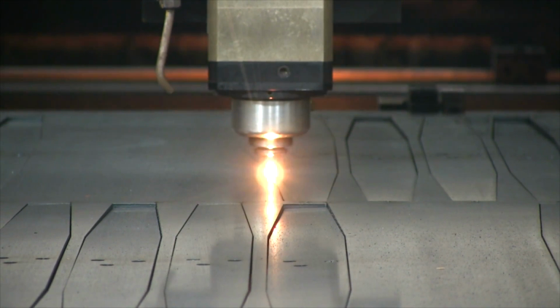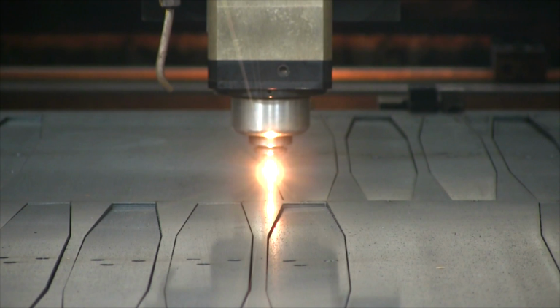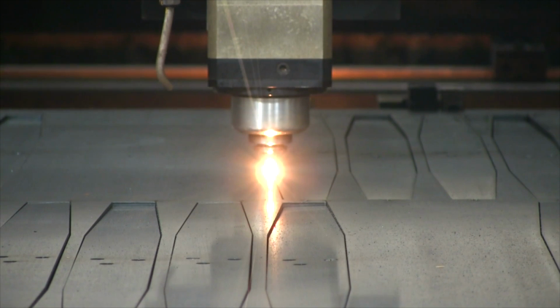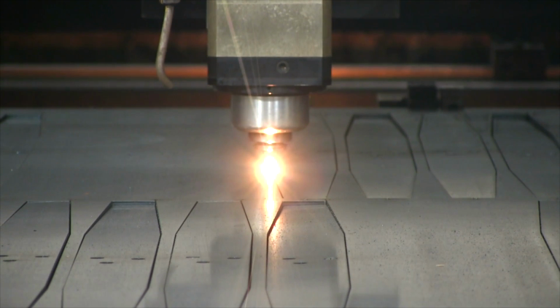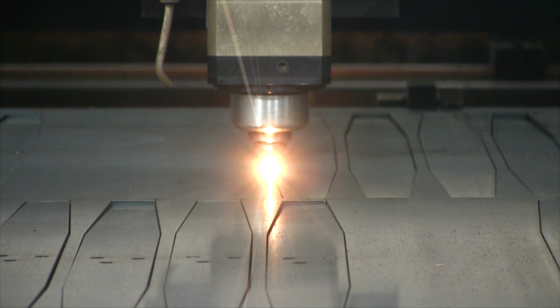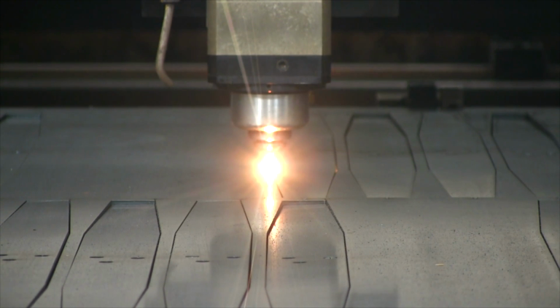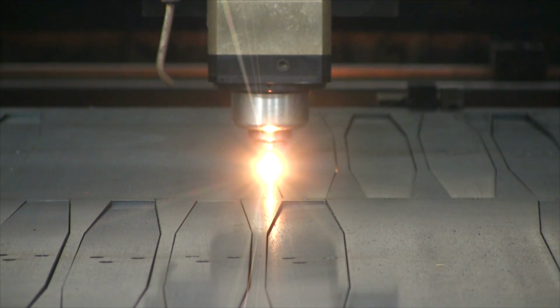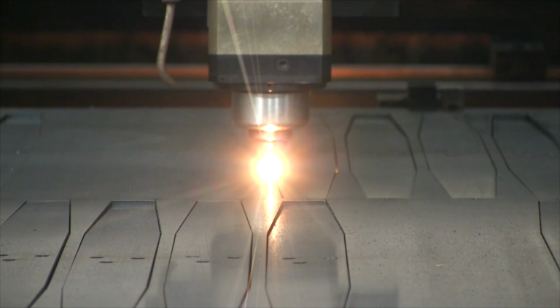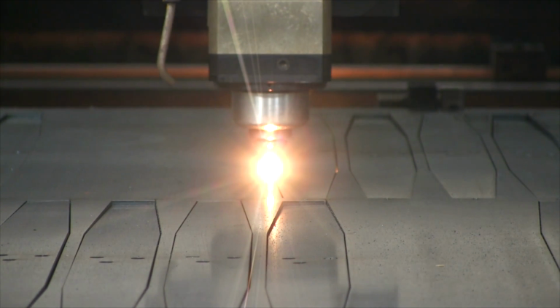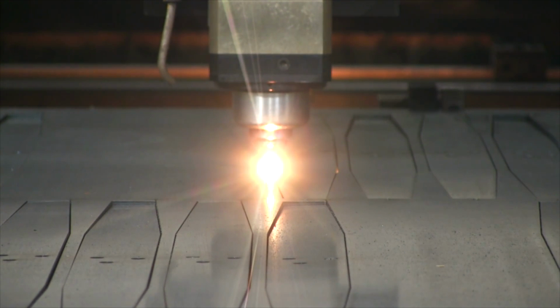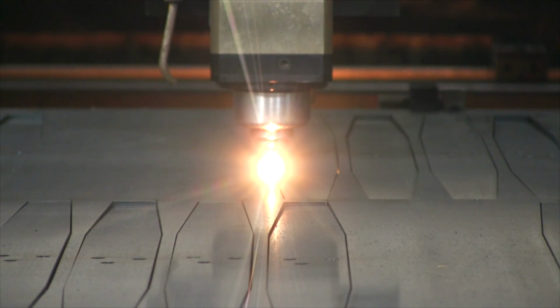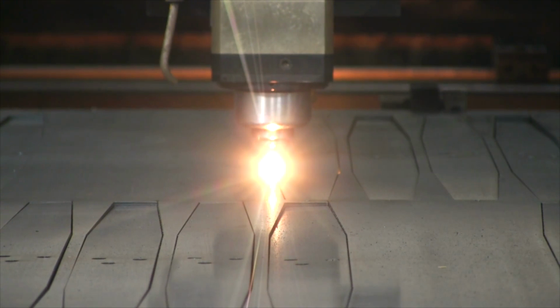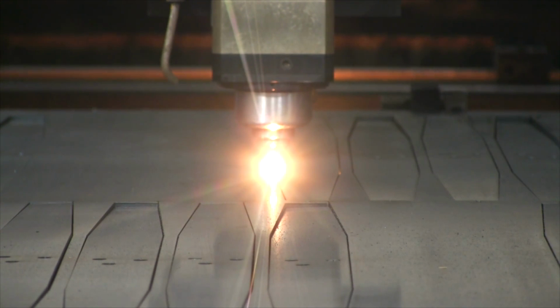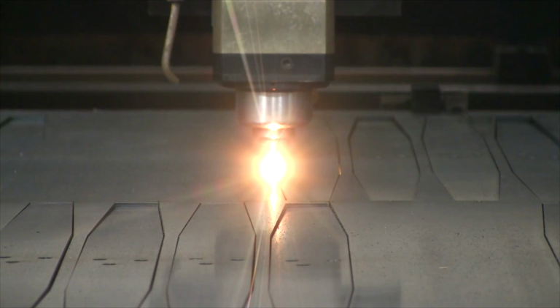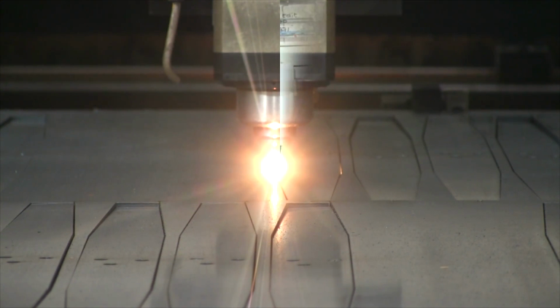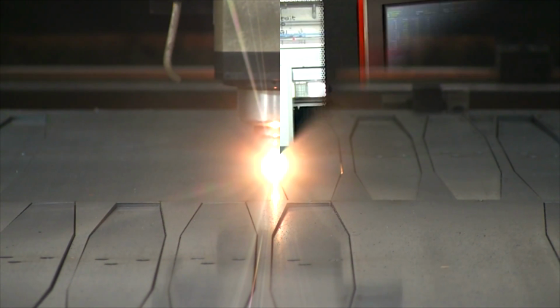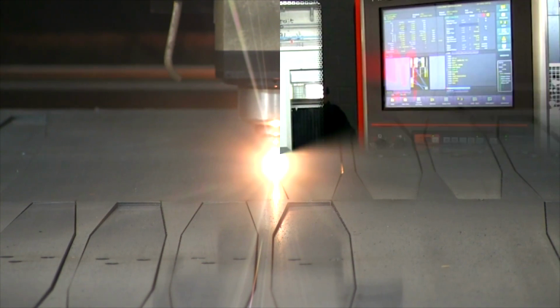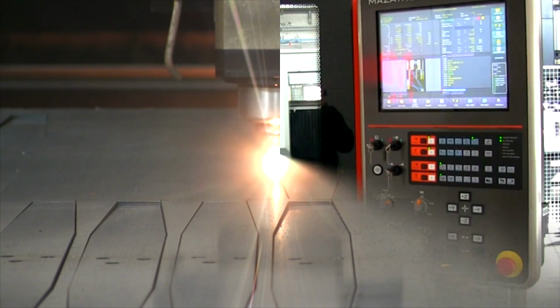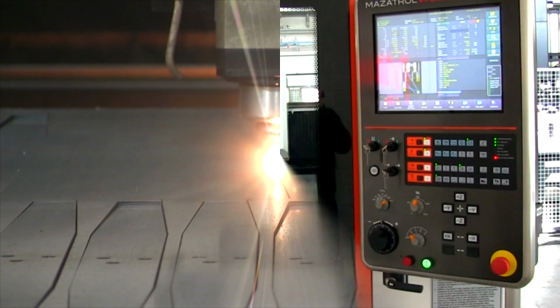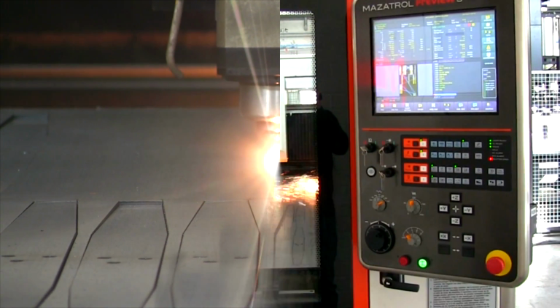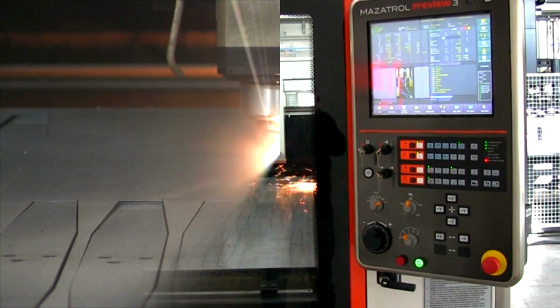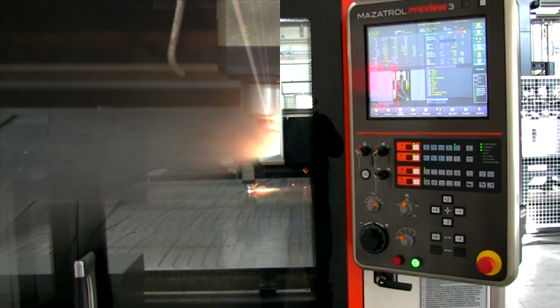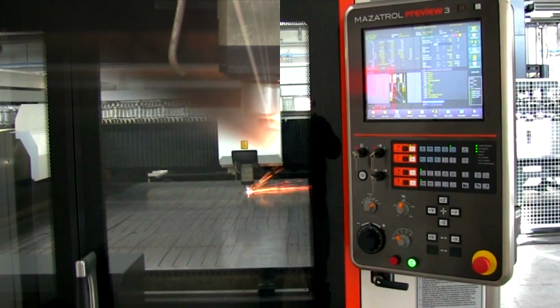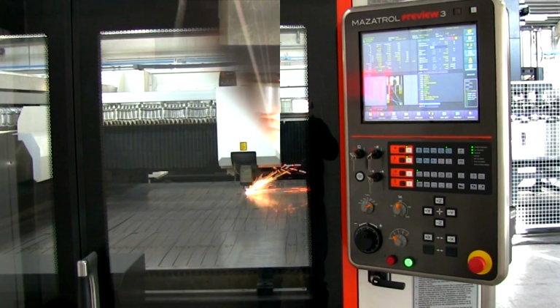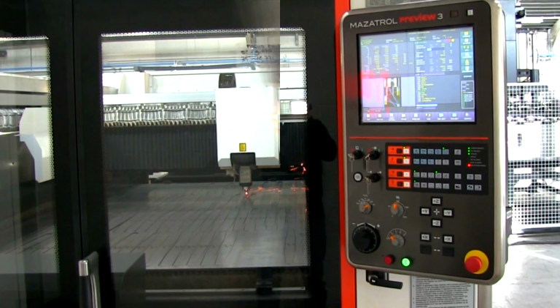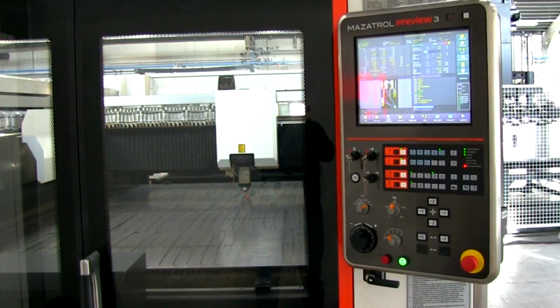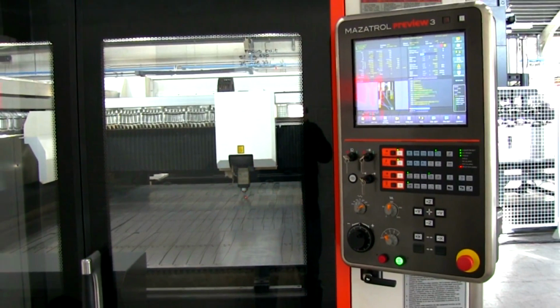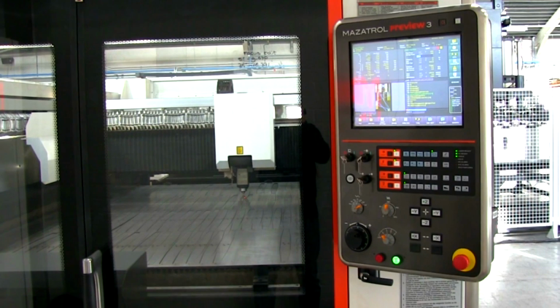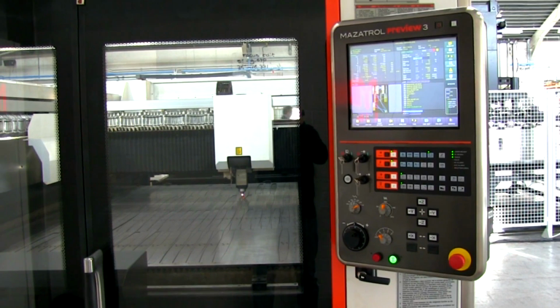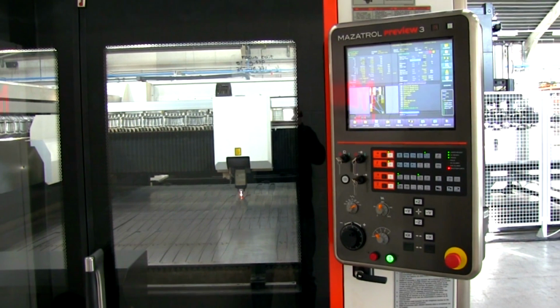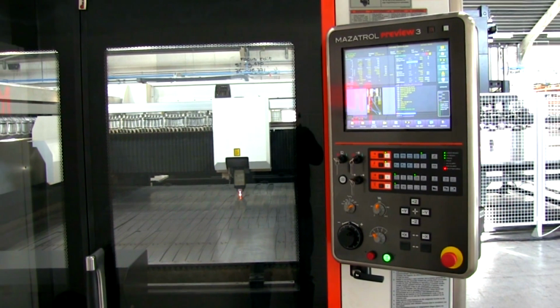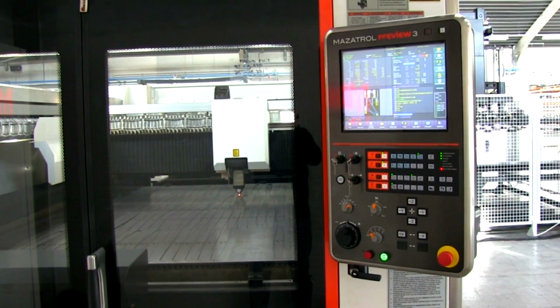The production runs in three shifts. At night, machines with cell automation run without human input.